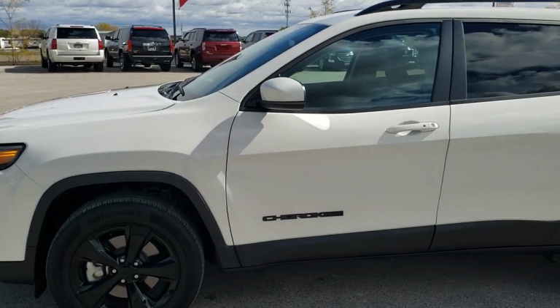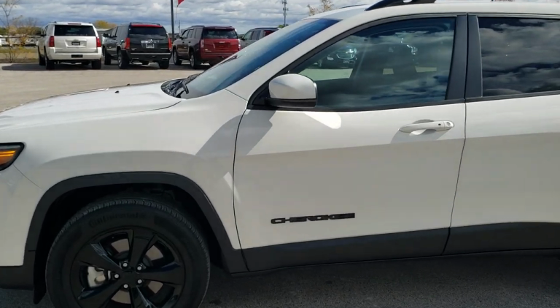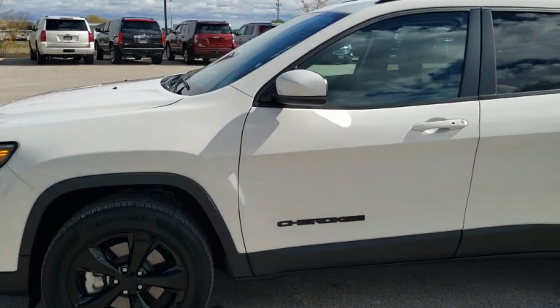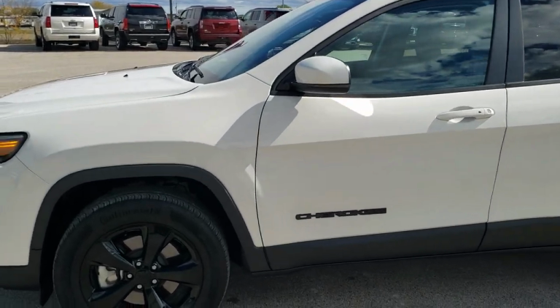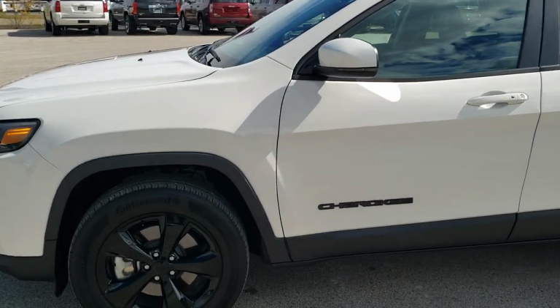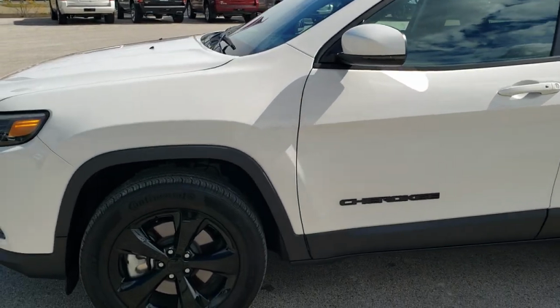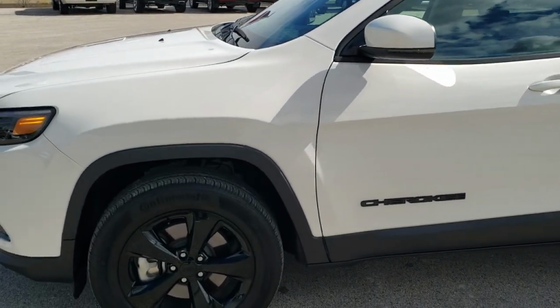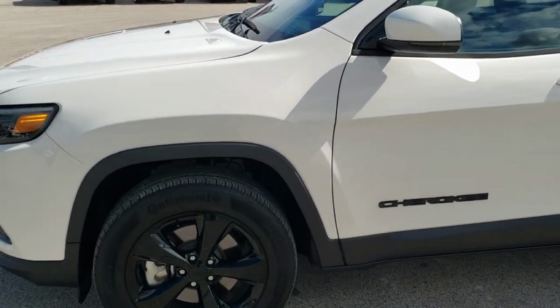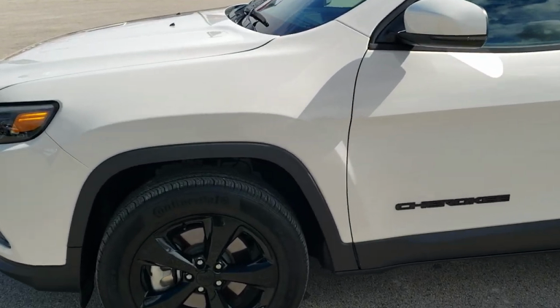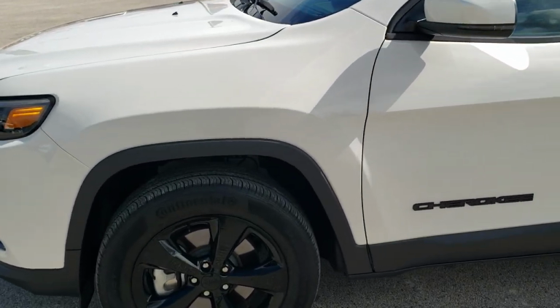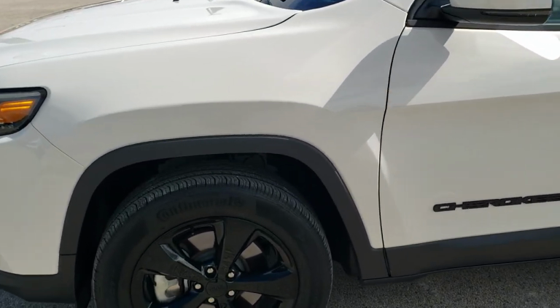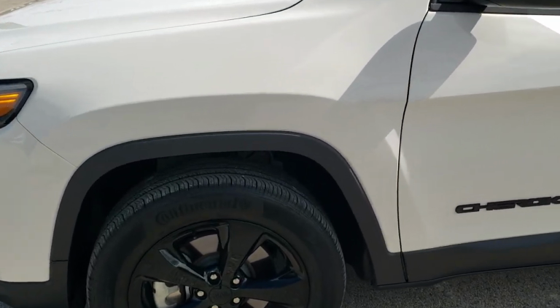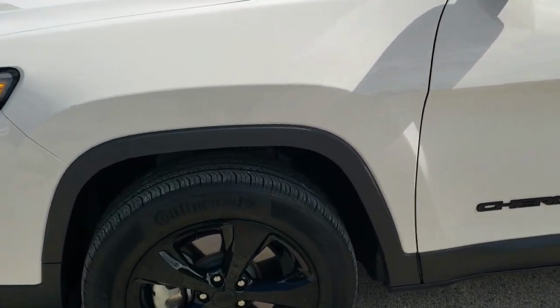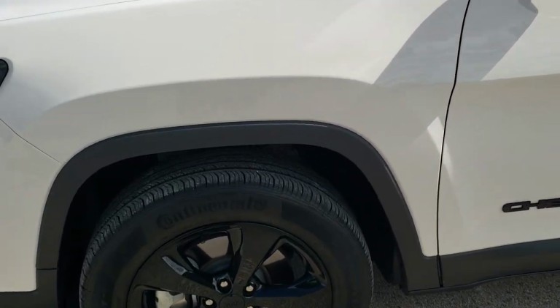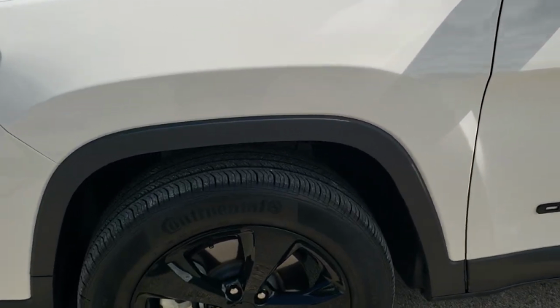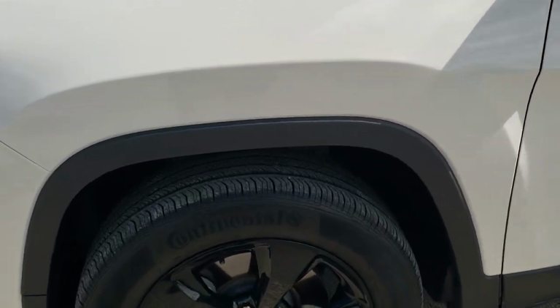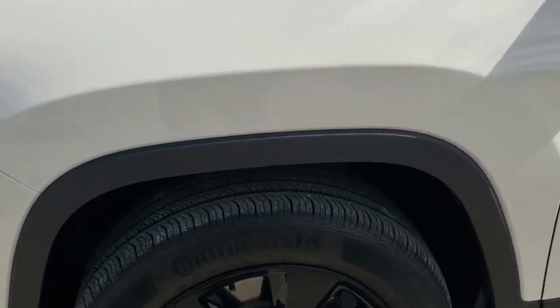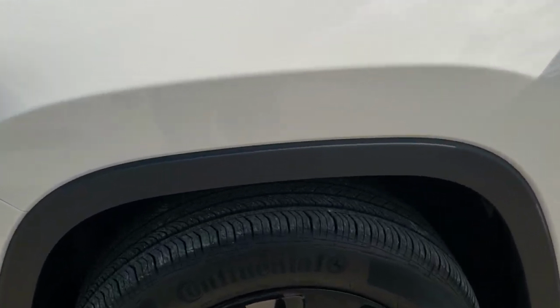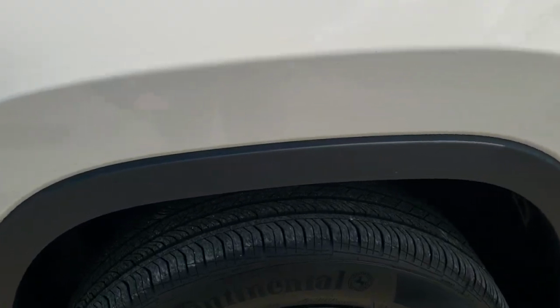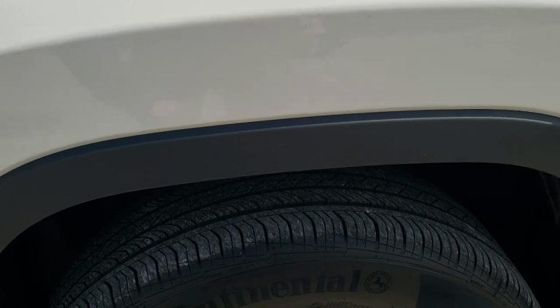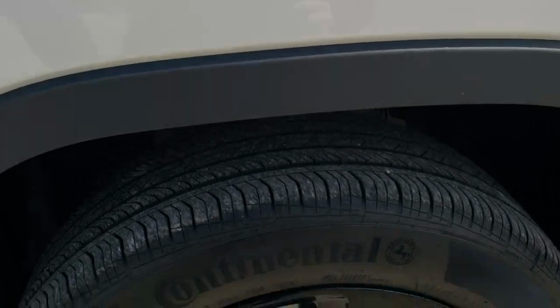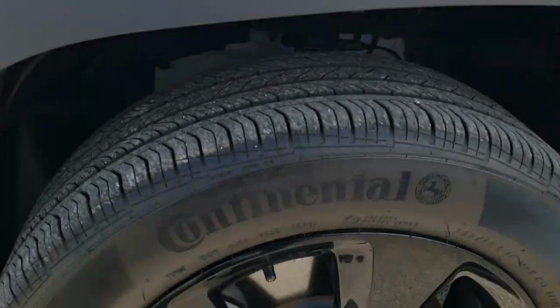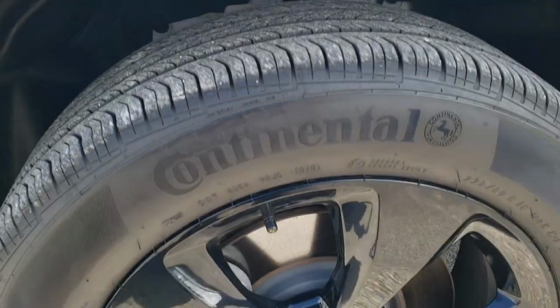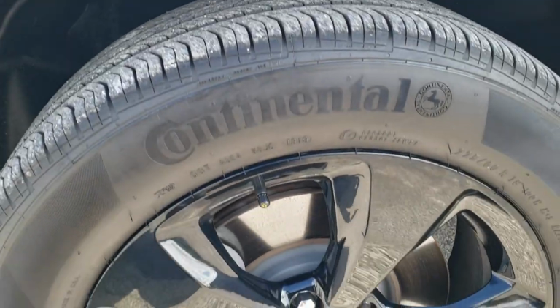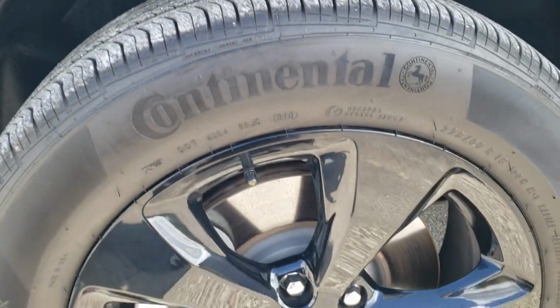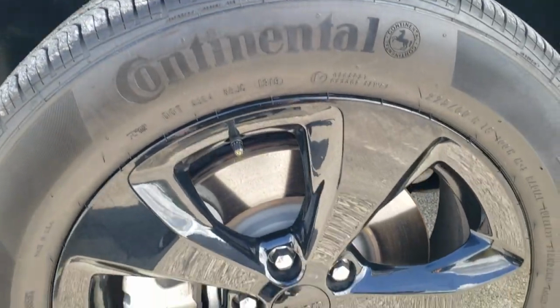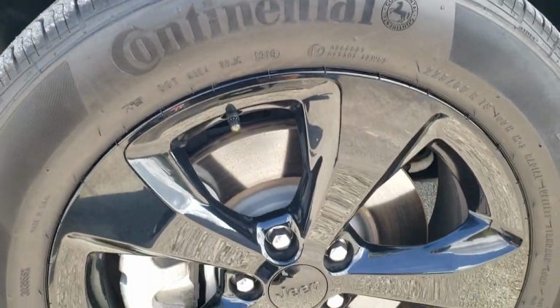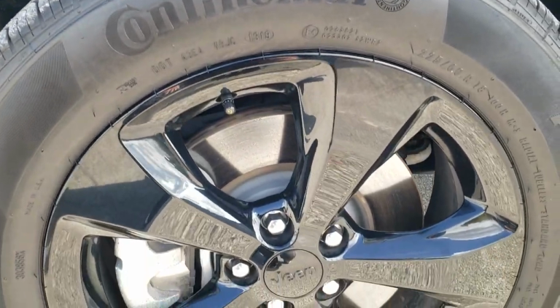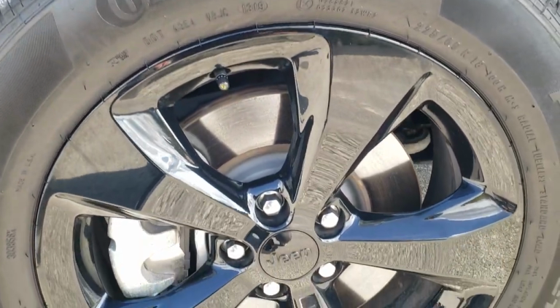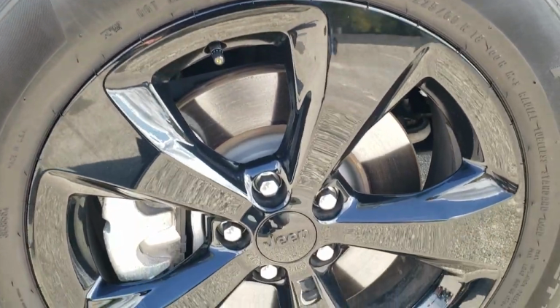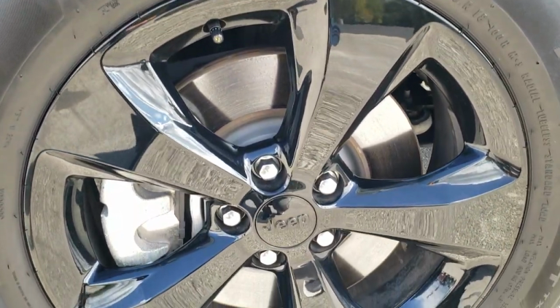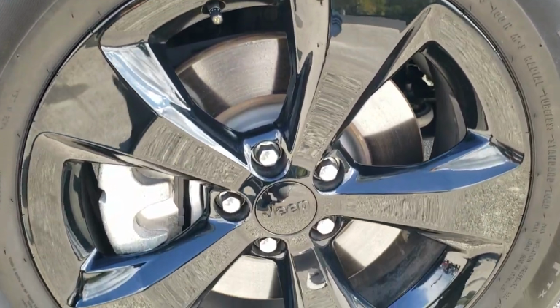If you want to check out all the photos on this Jeep, in the upper right-hand part of your screen there's a link right to our website. Click that and check us out there.